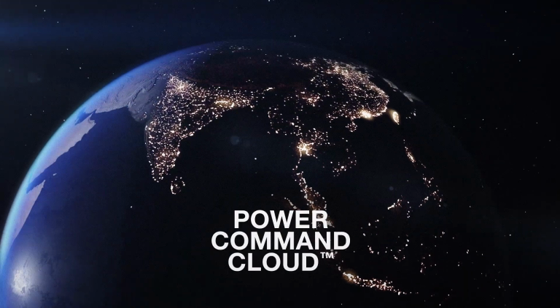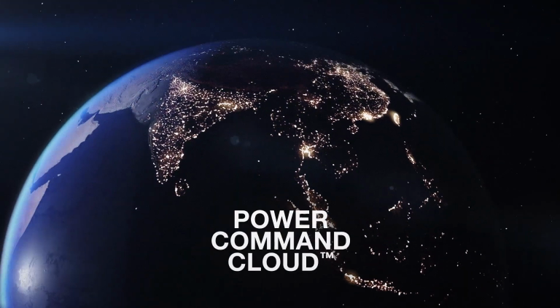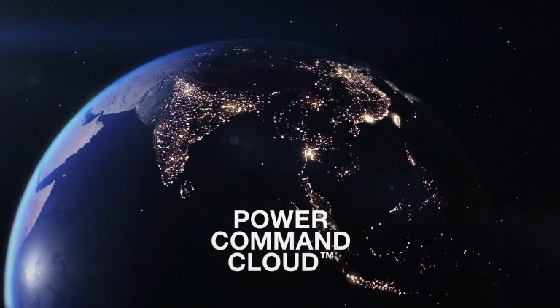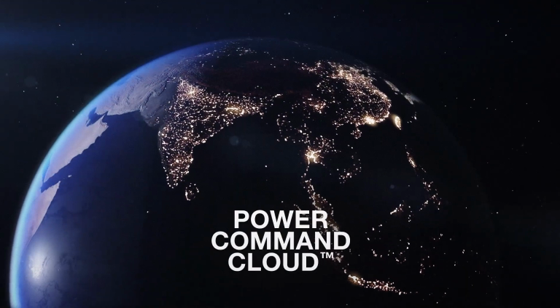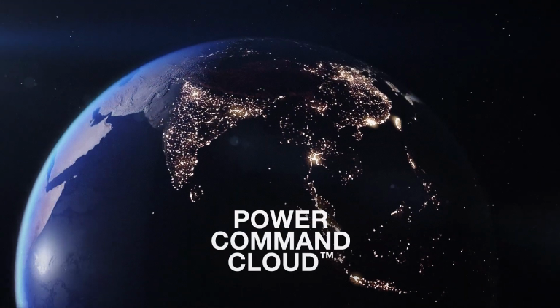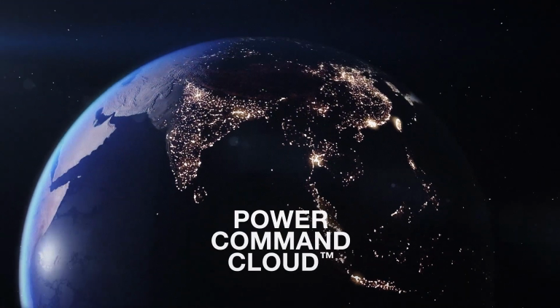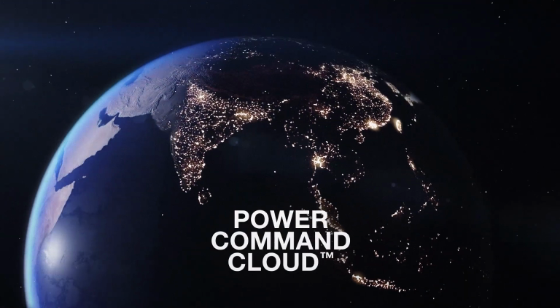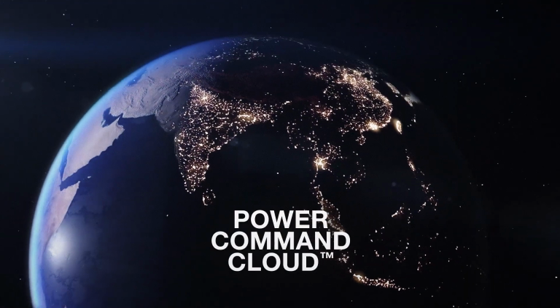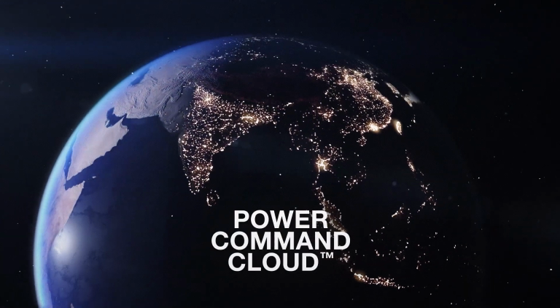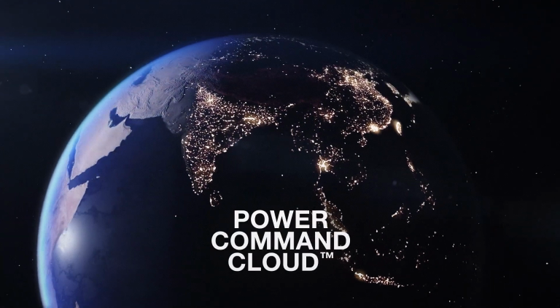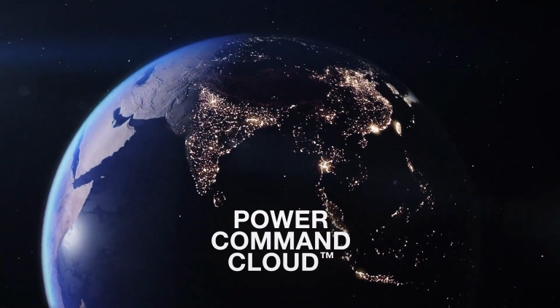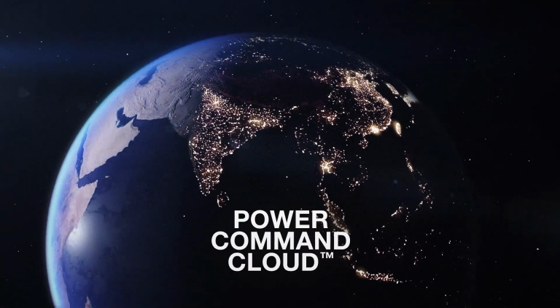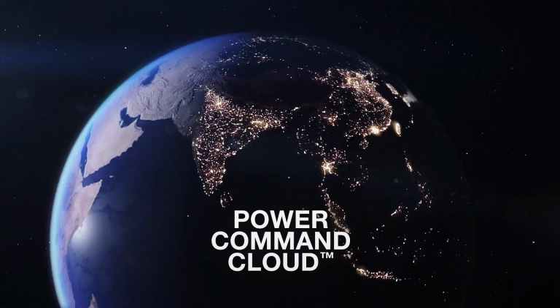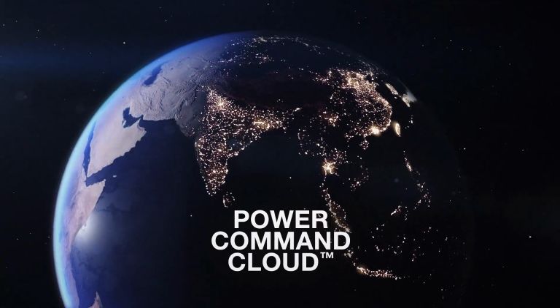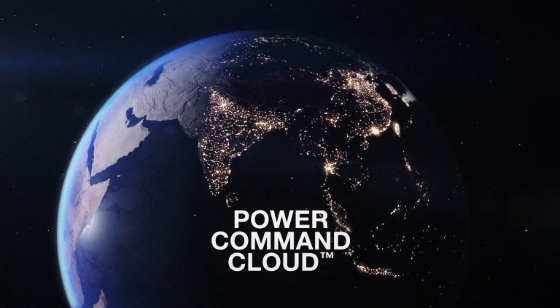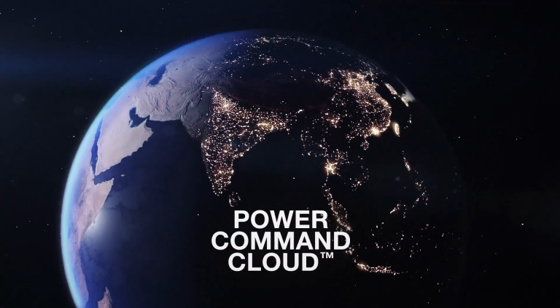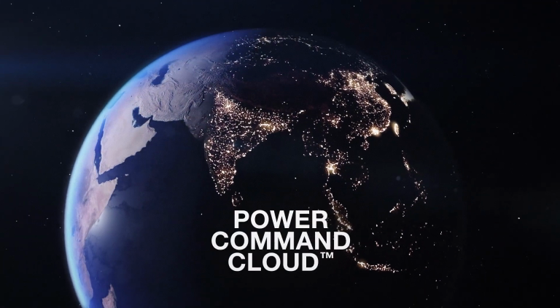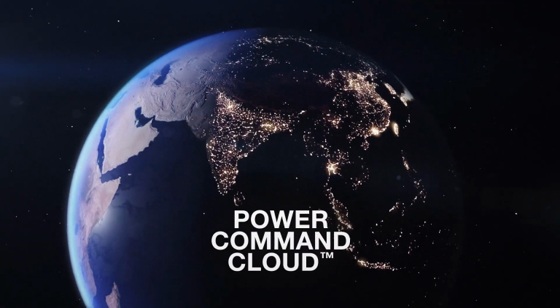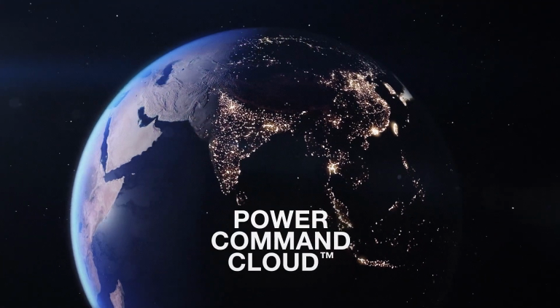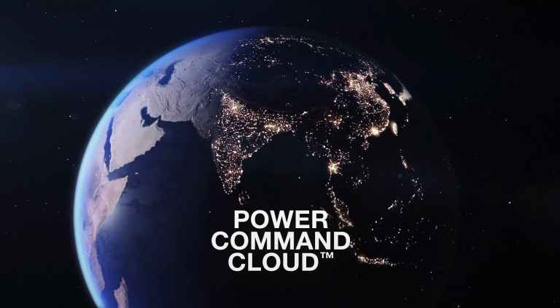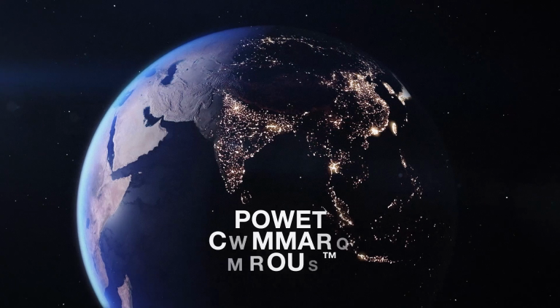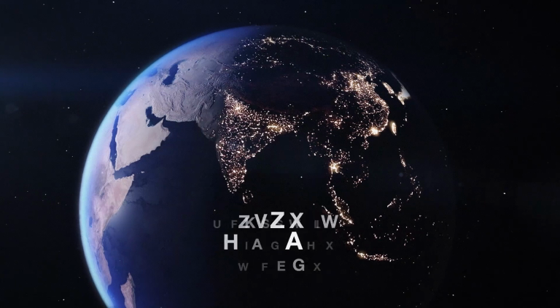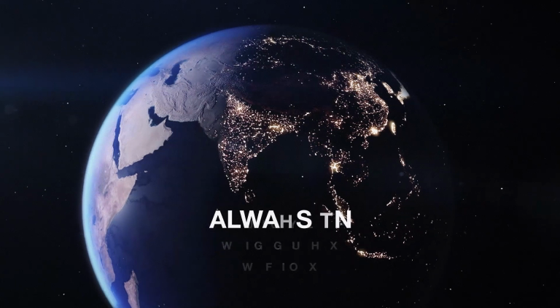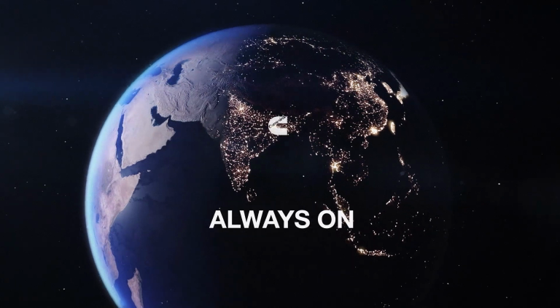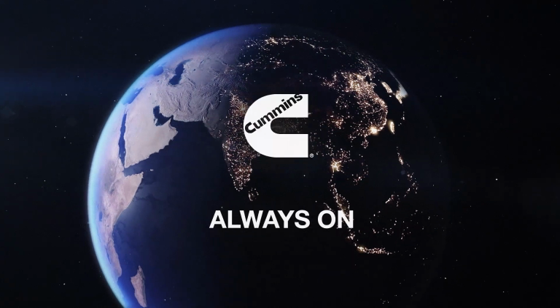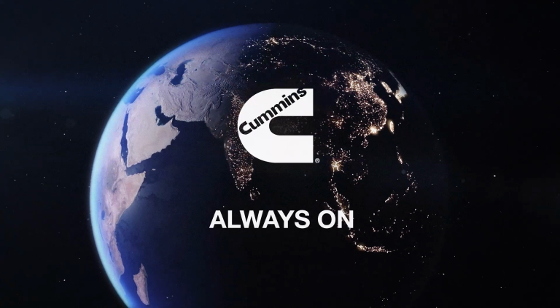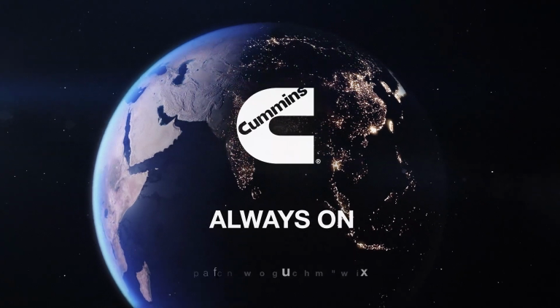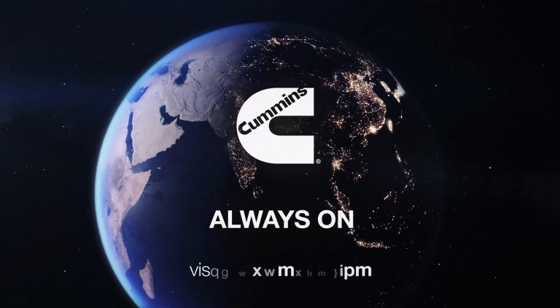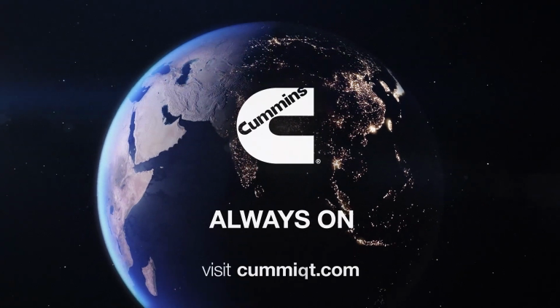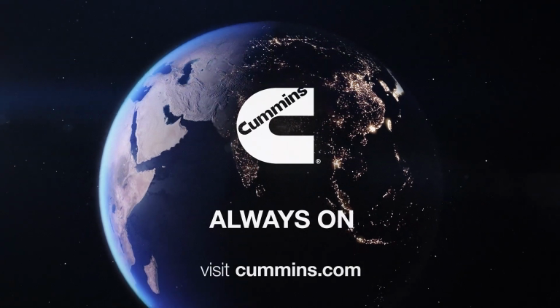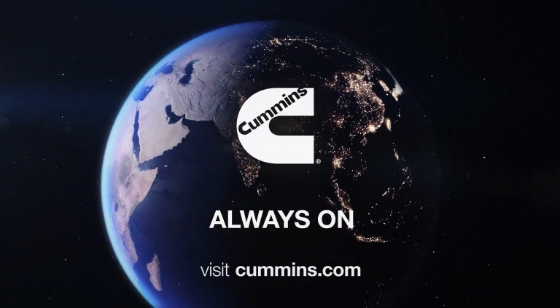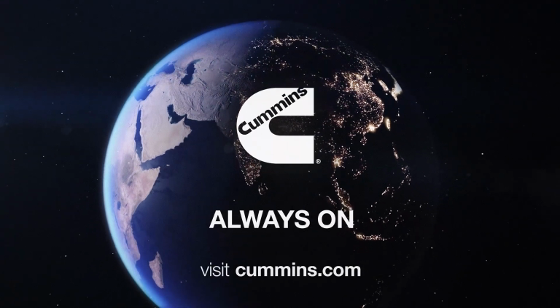With Power Command Cloud from Cummins, you're assured that in a world that's always powered up, your power is always on.